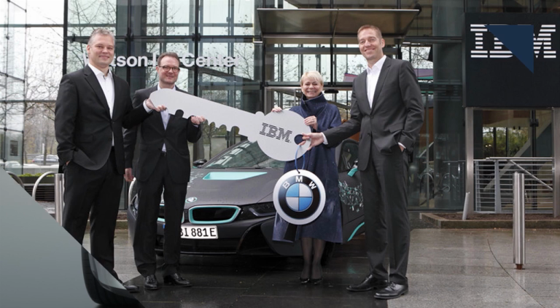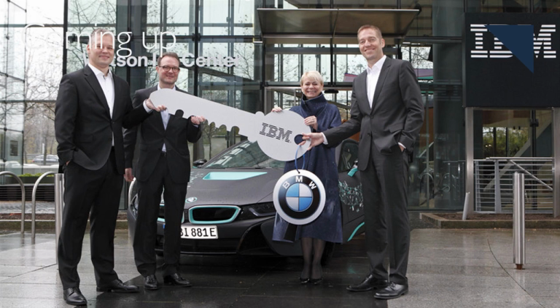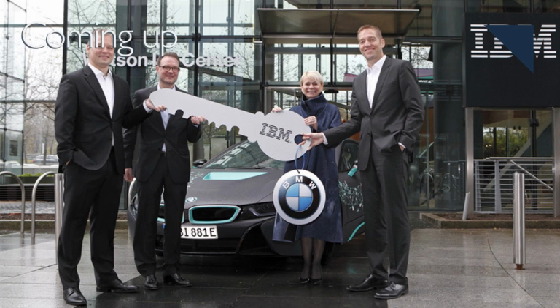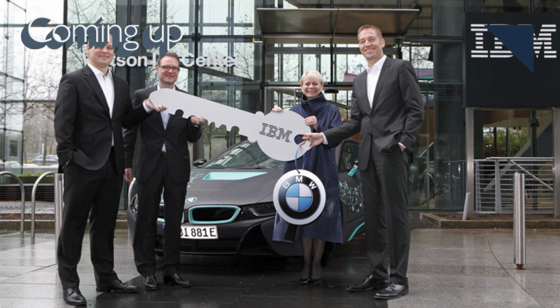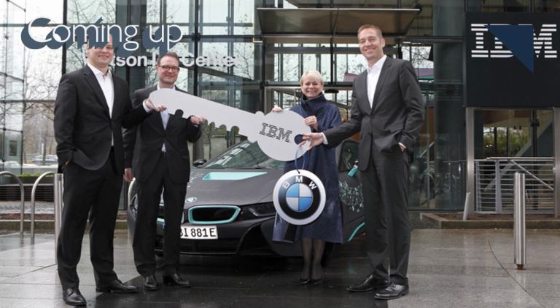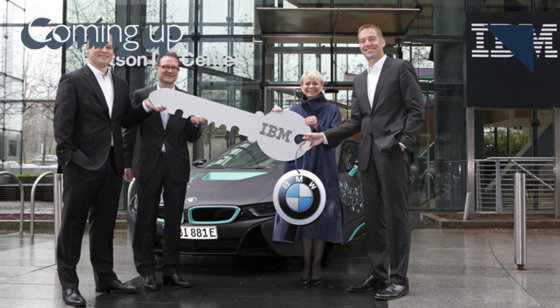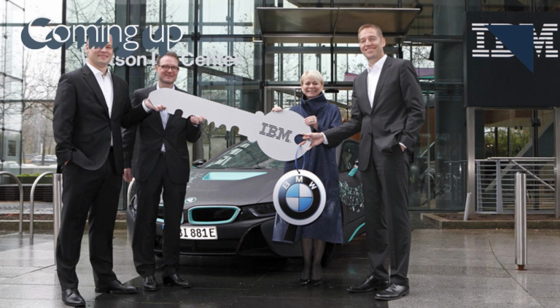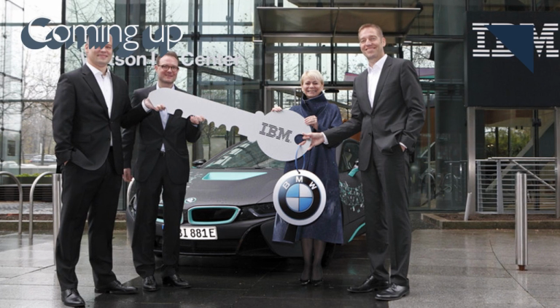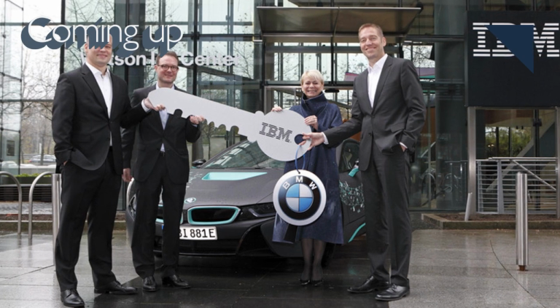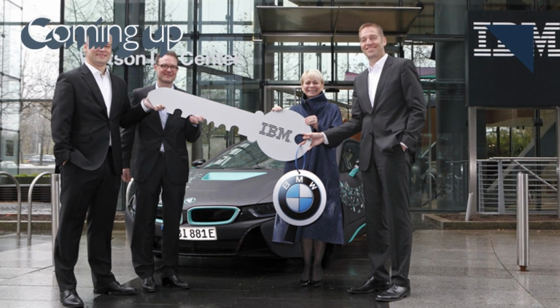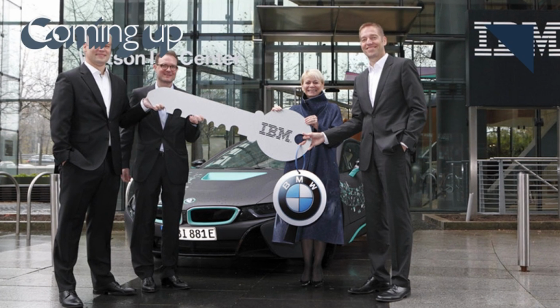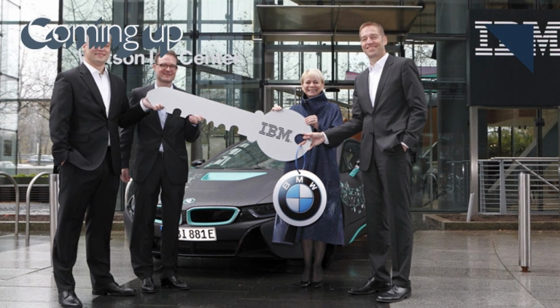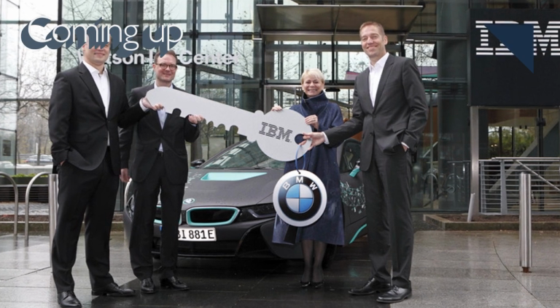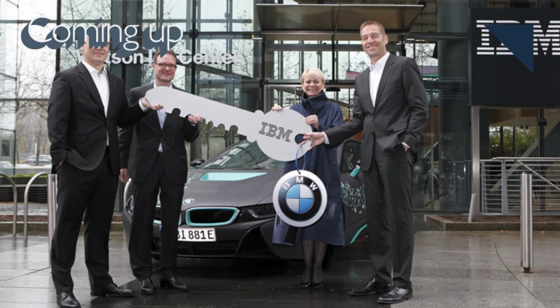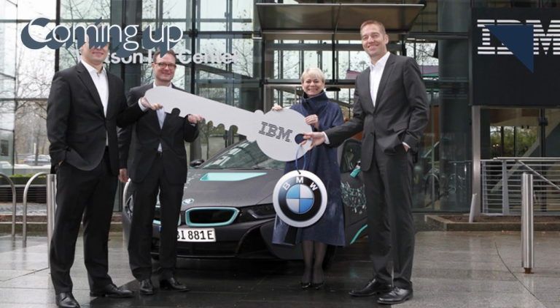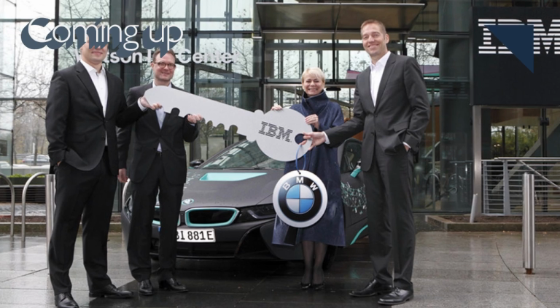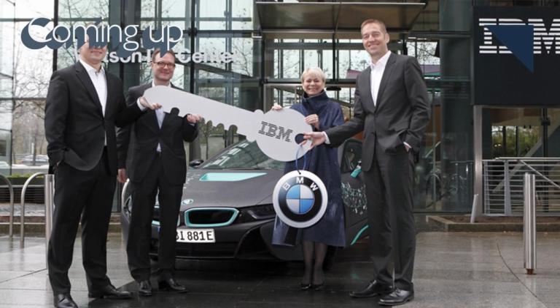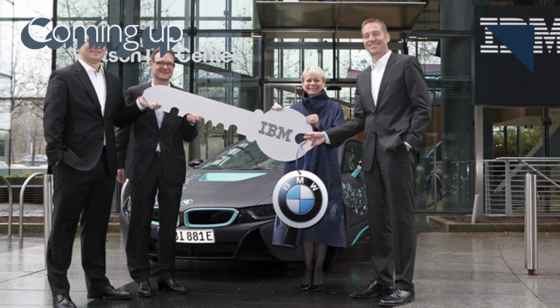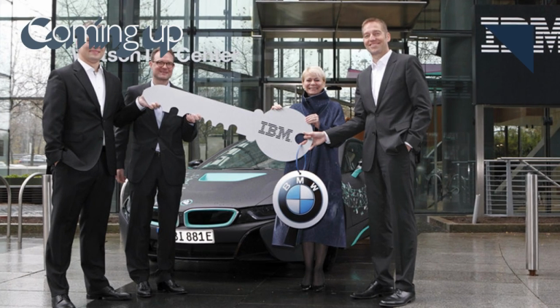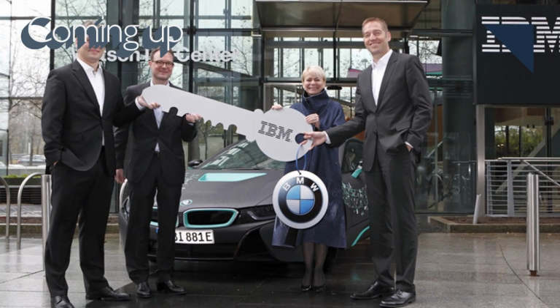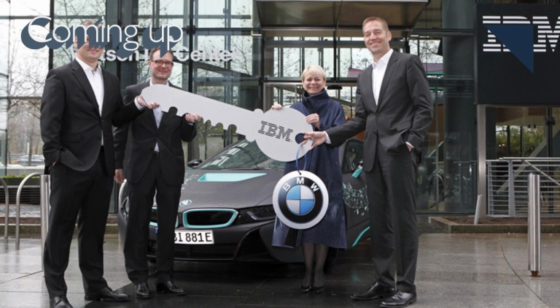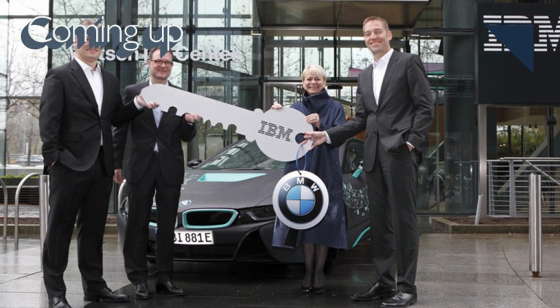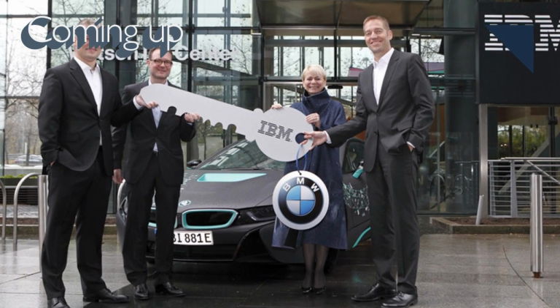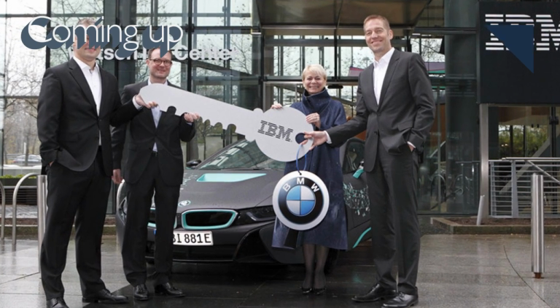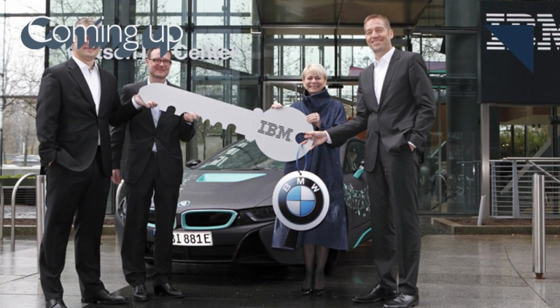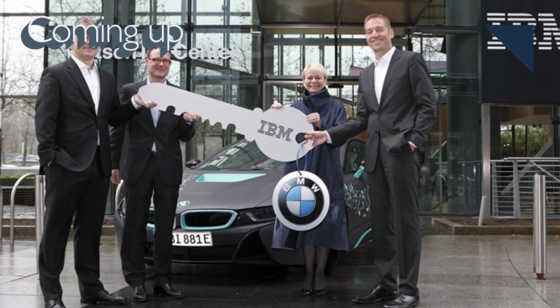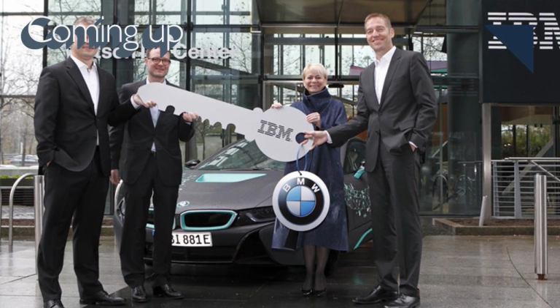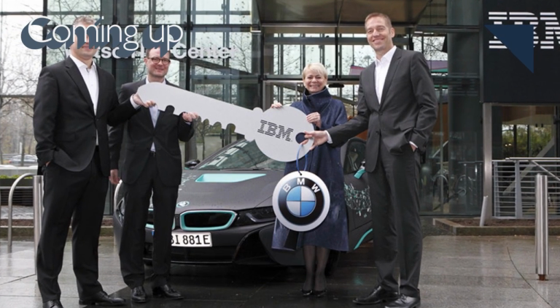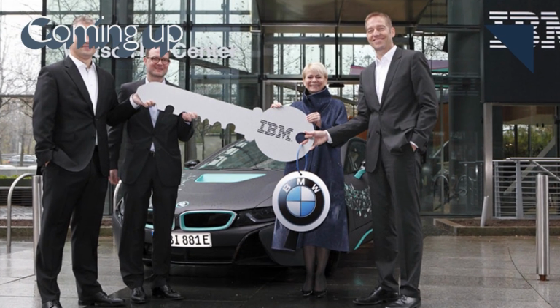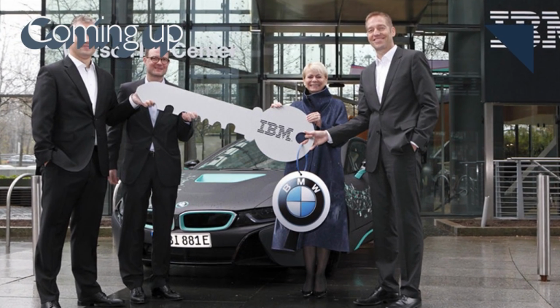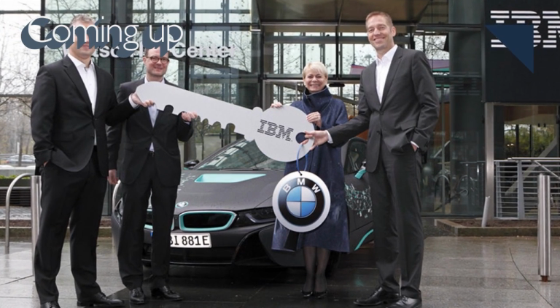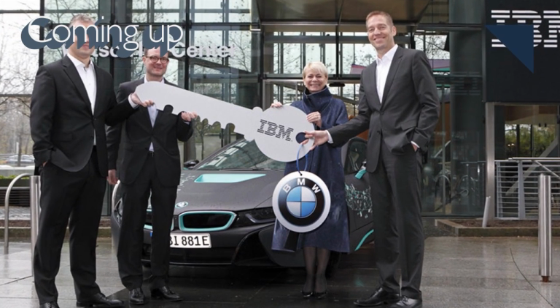Still to come: BMW partners with IBM to test artificial intelligence in vehicles.